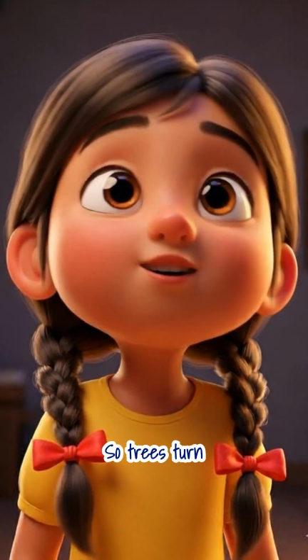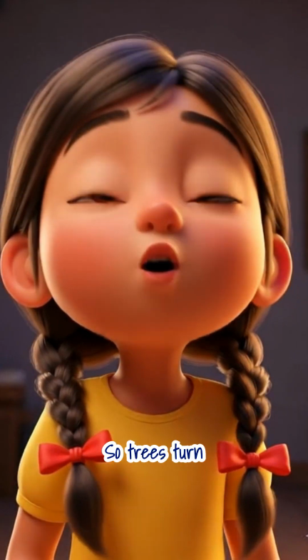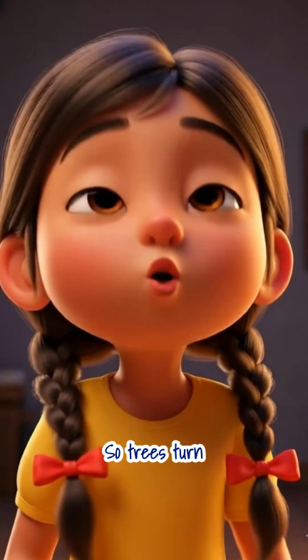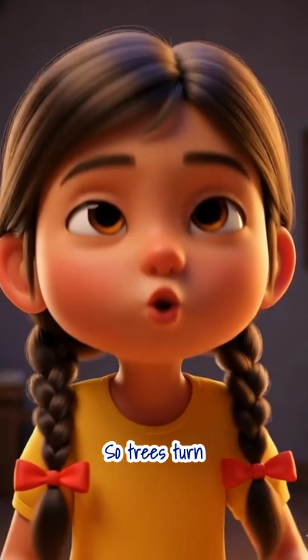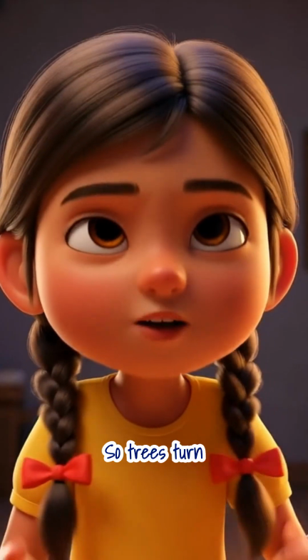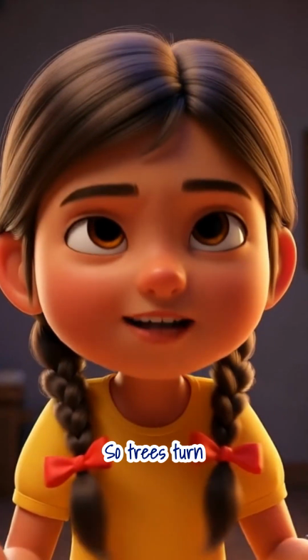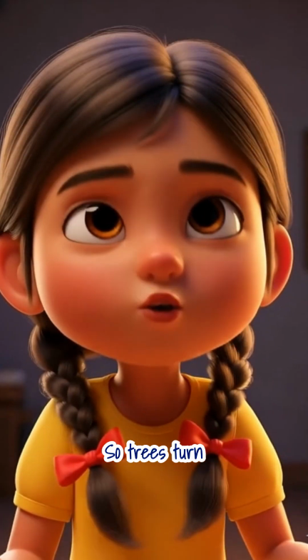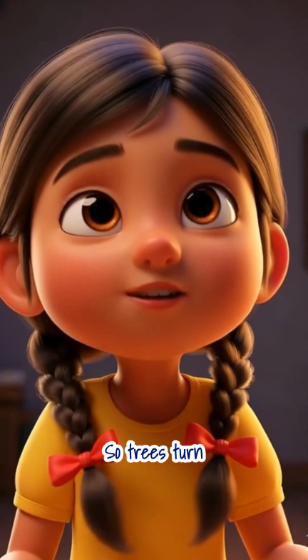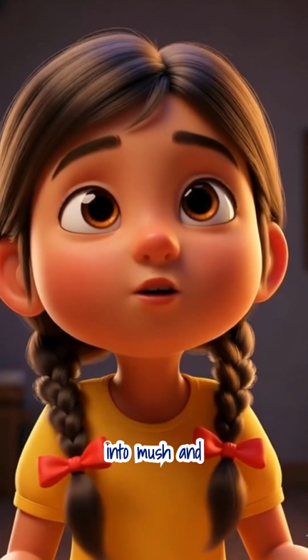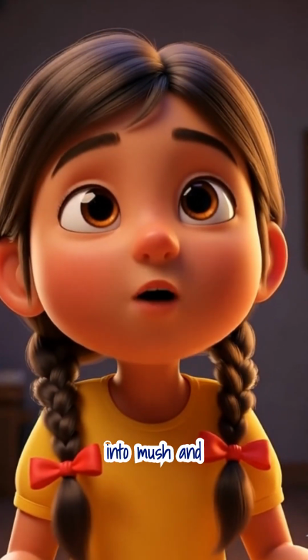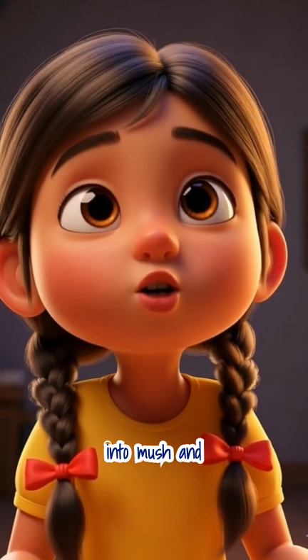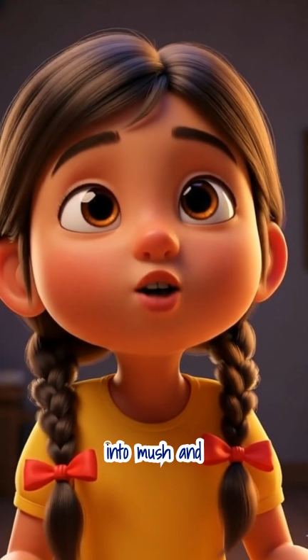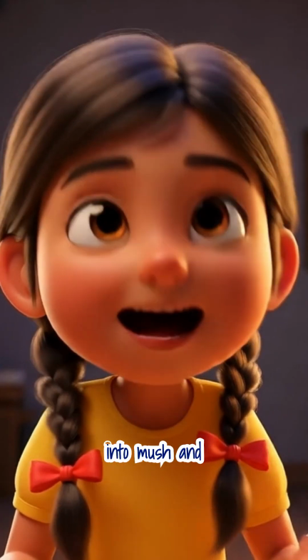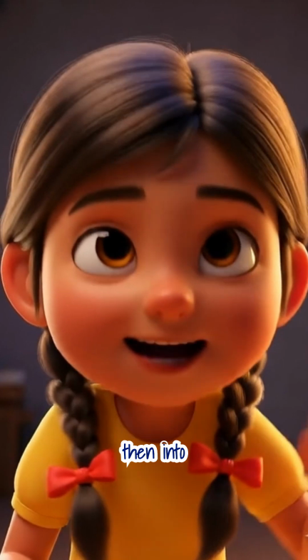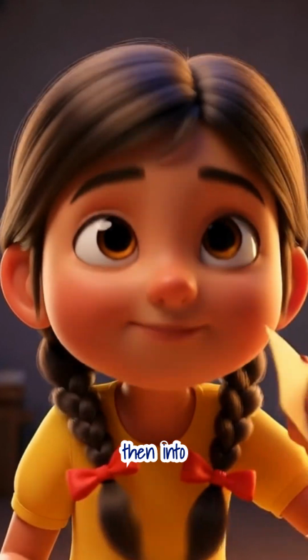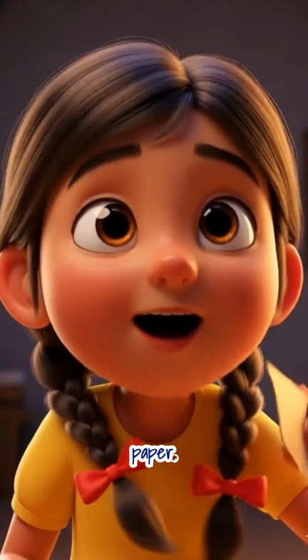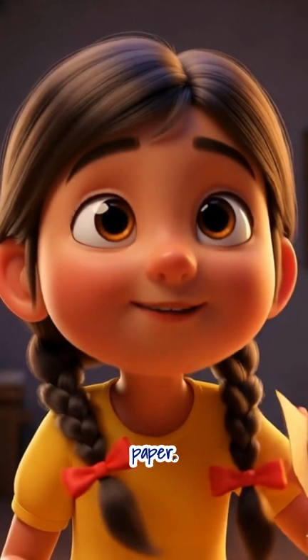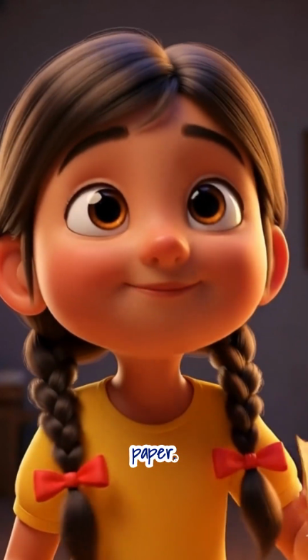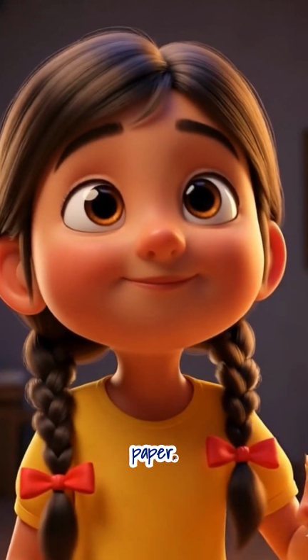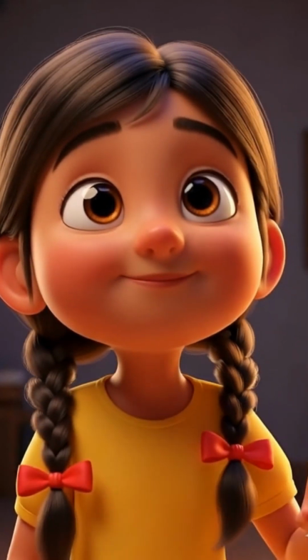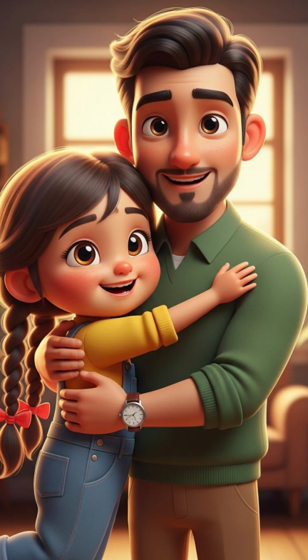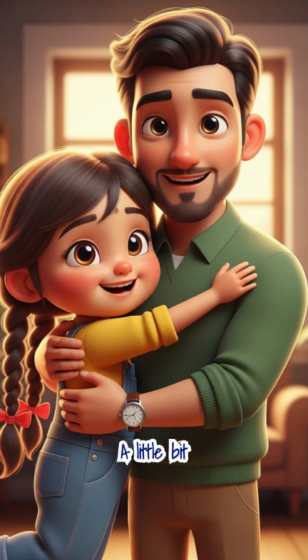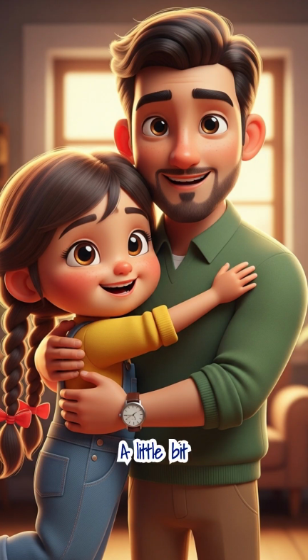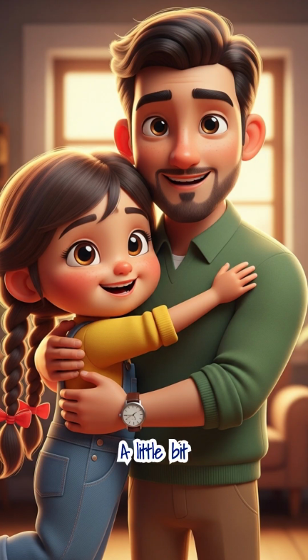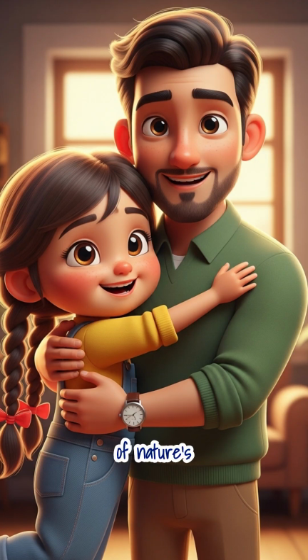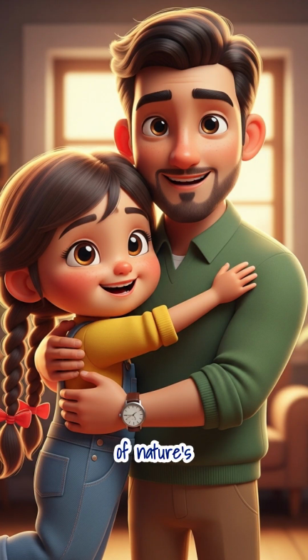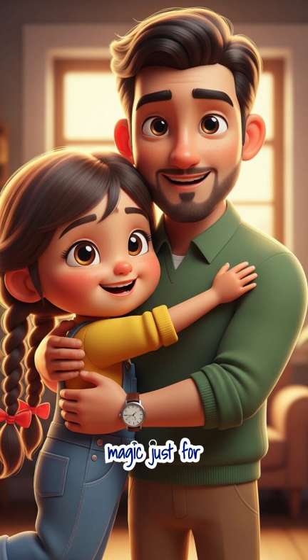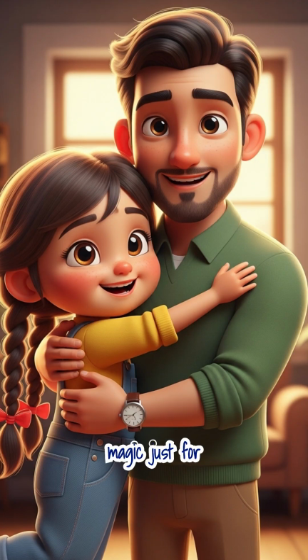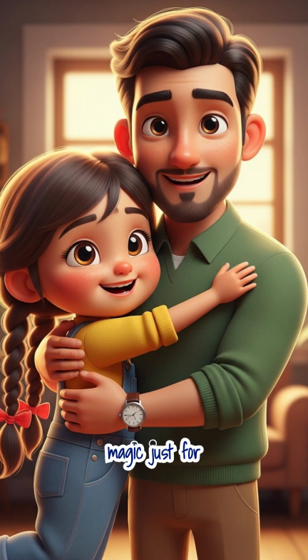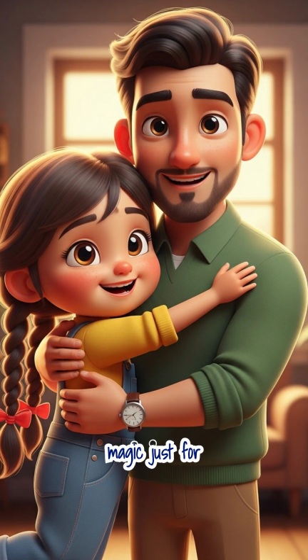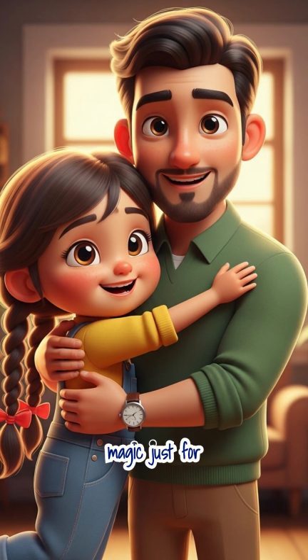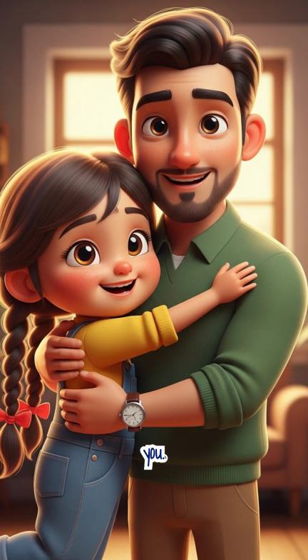So, trees turn into mush, and then into paper. A little bit of nature's magic, just for you.